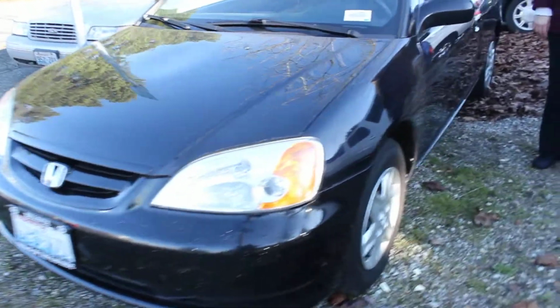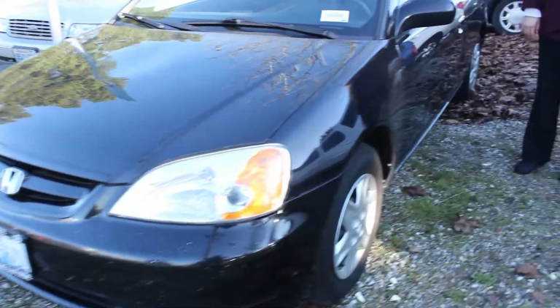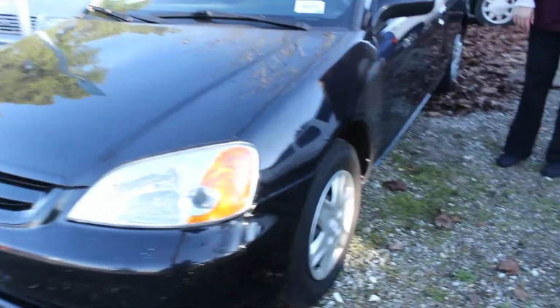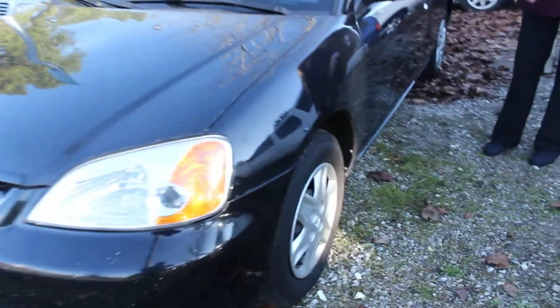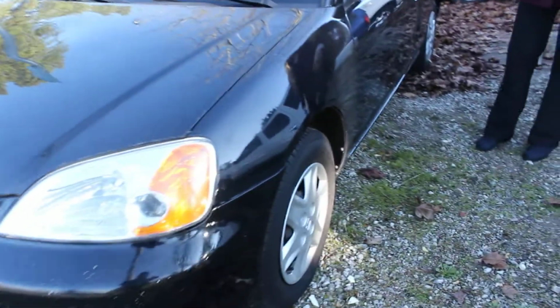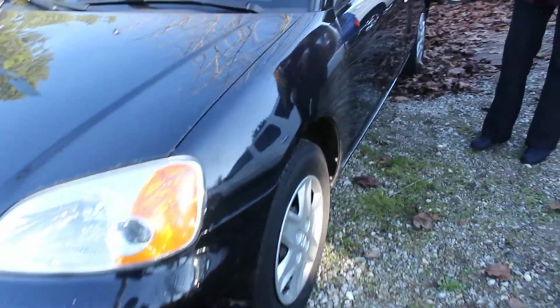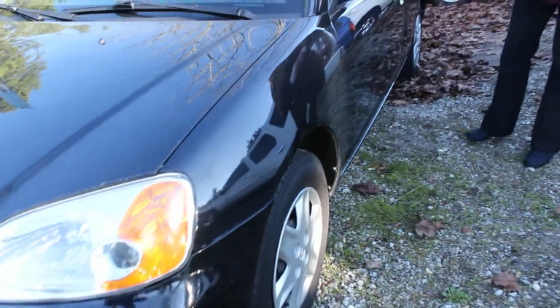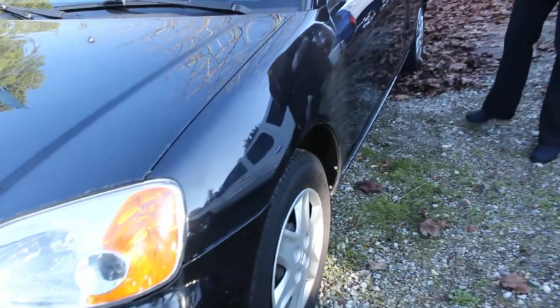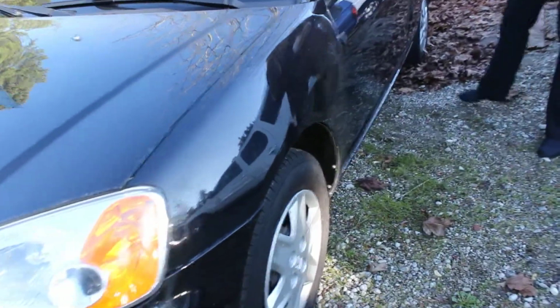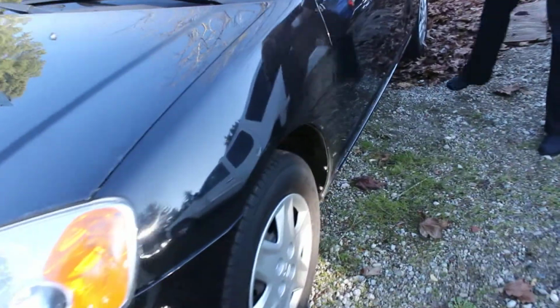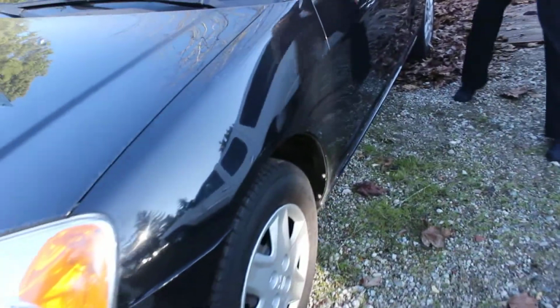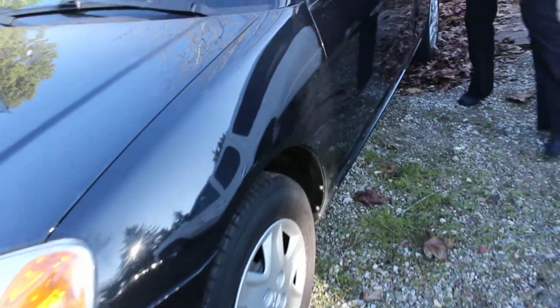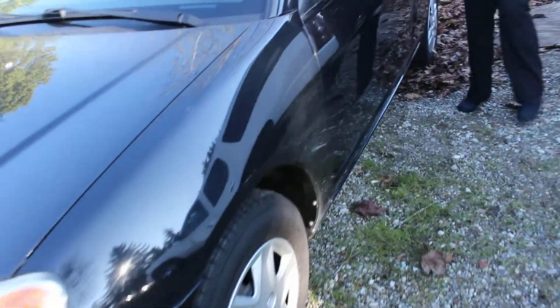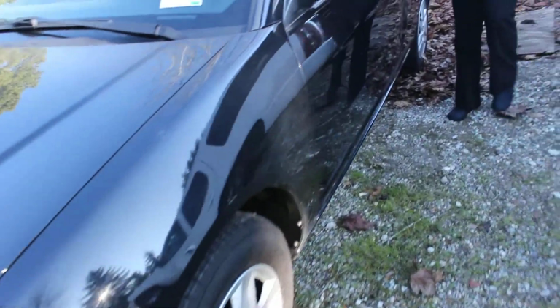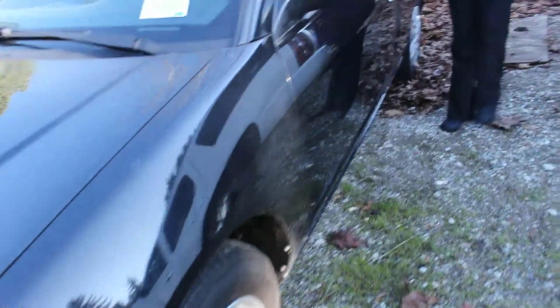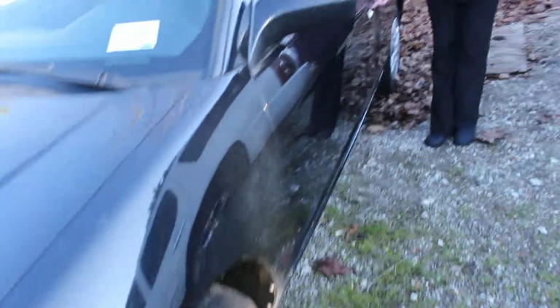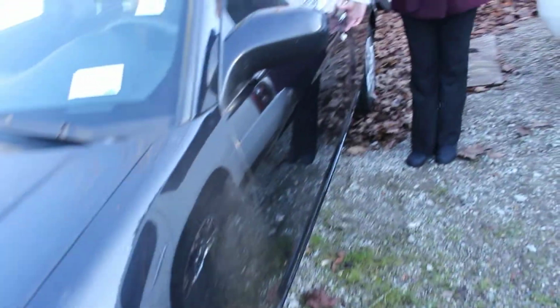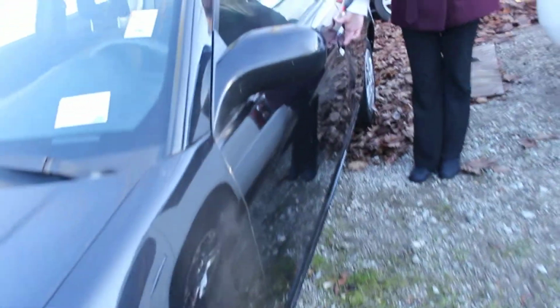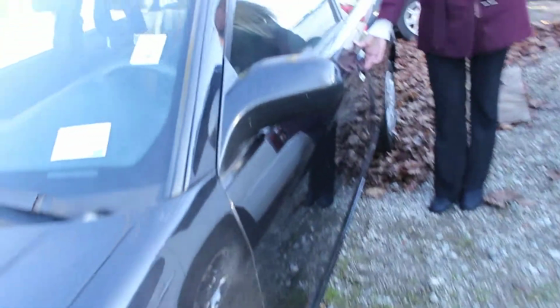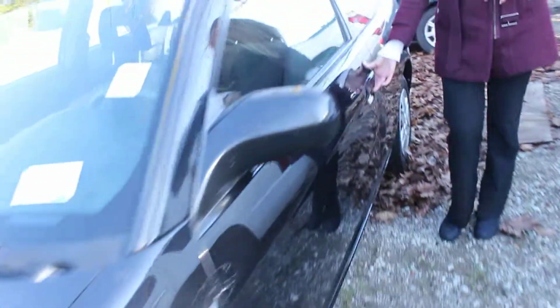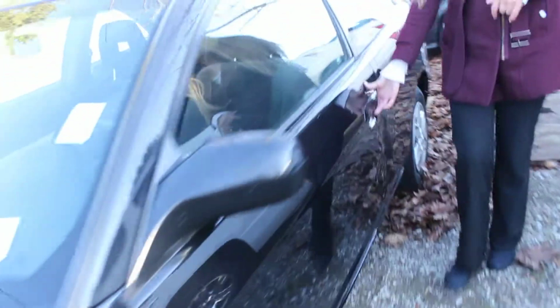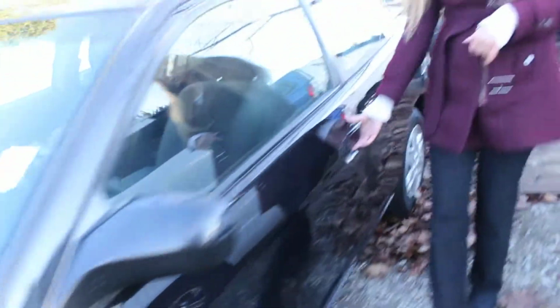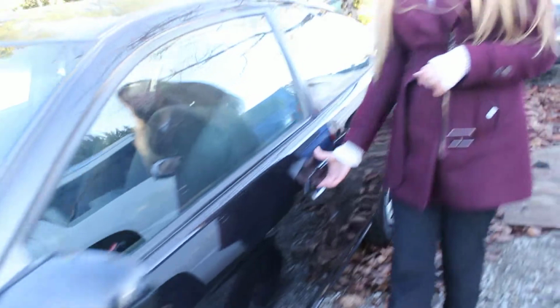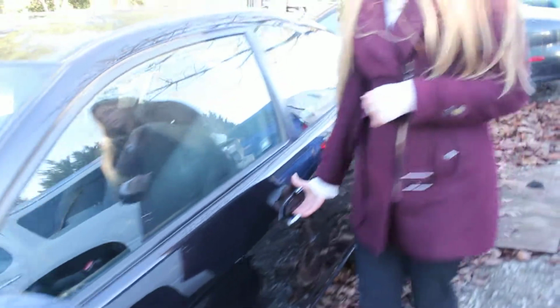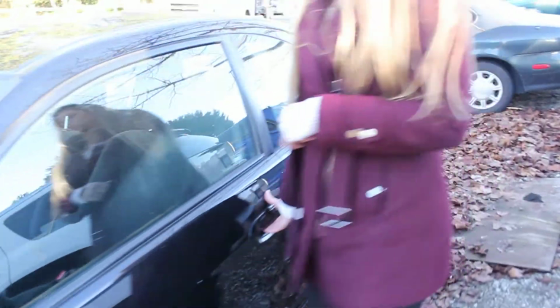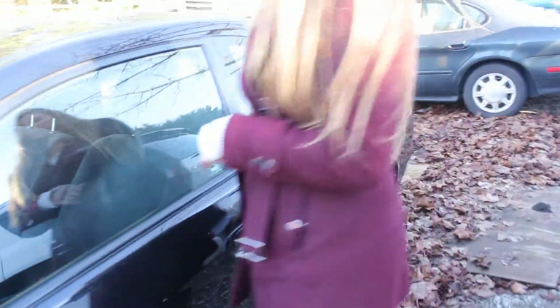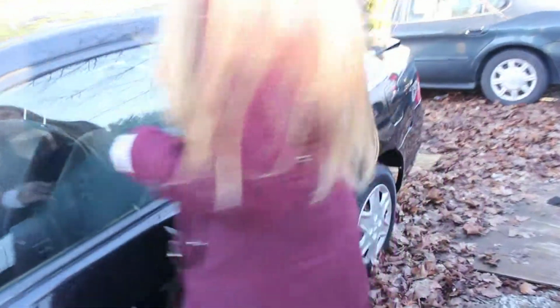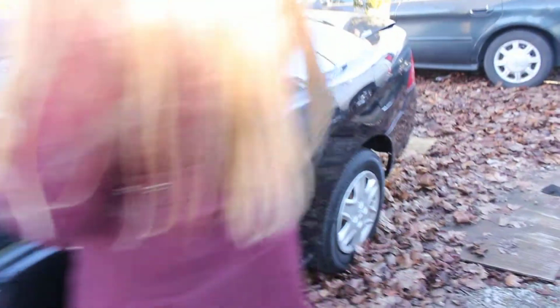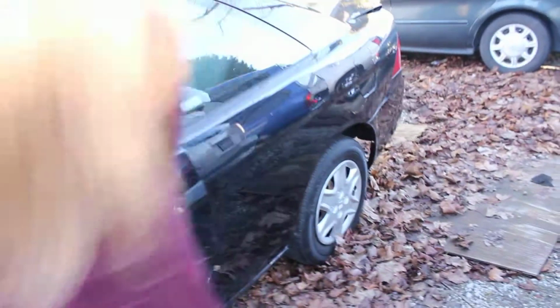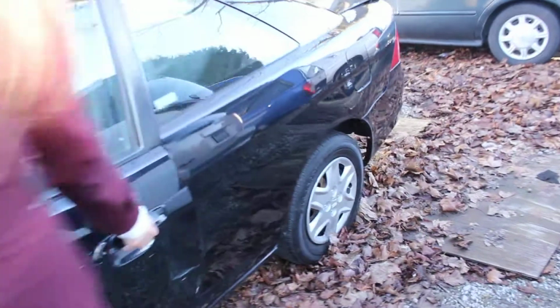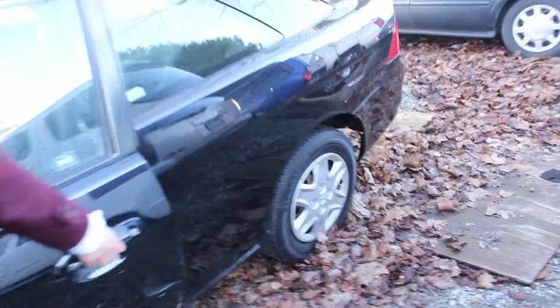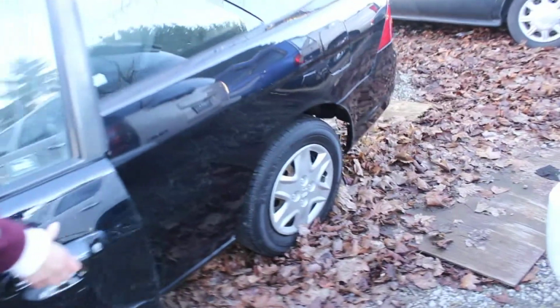It has the automatic headlights. Perfect for a first-time owner, and it's also wonderful for commuting.